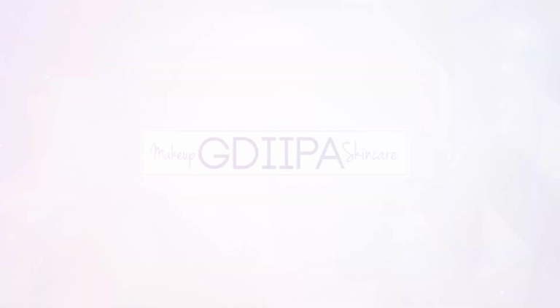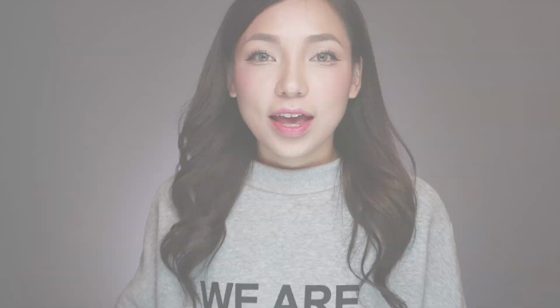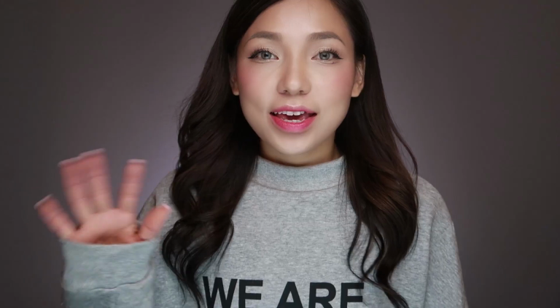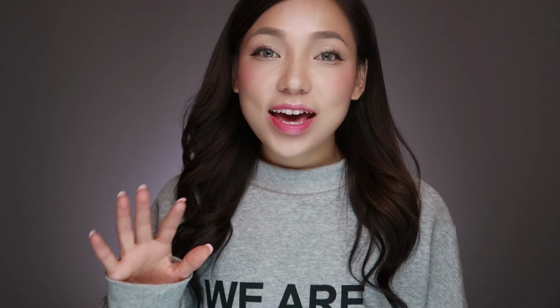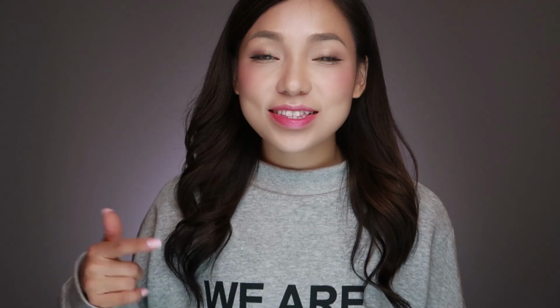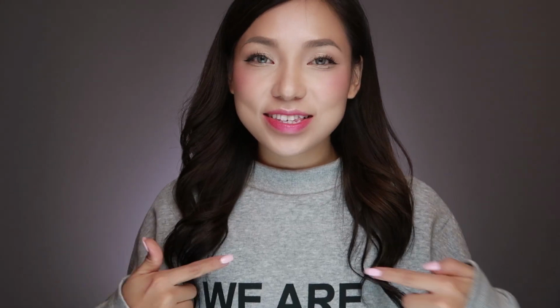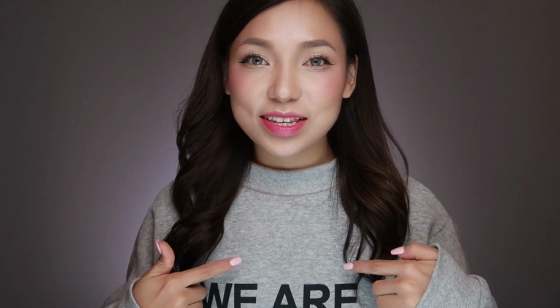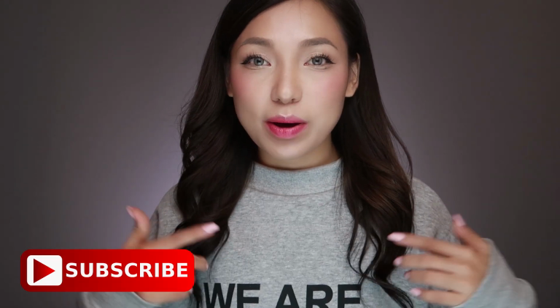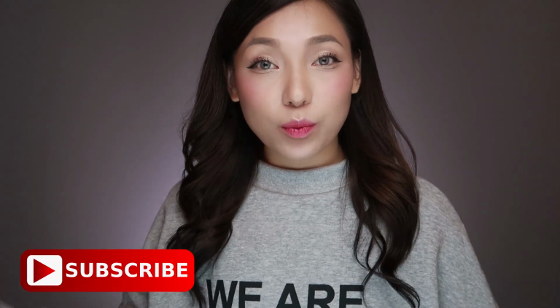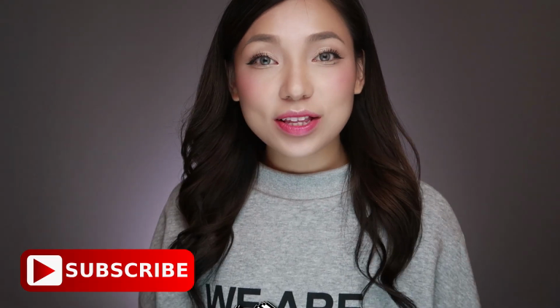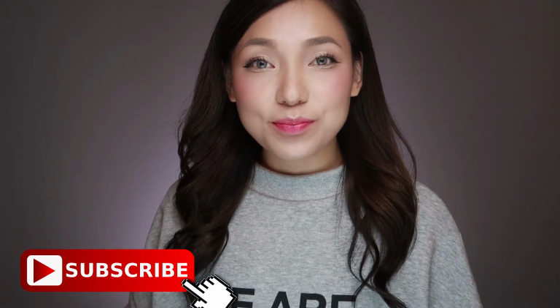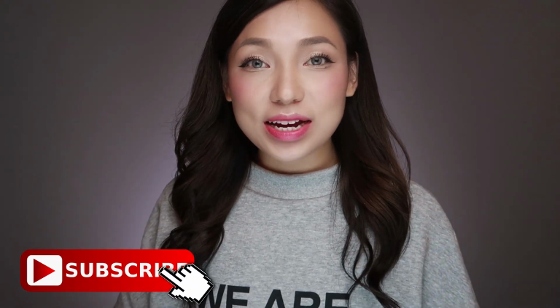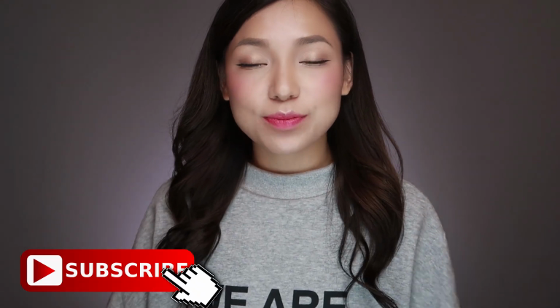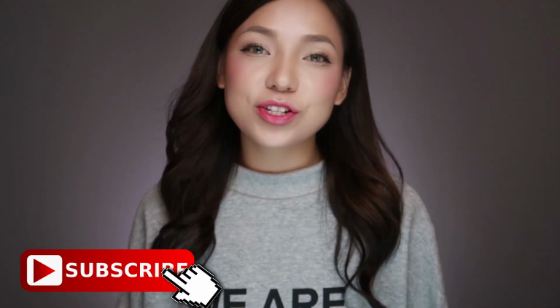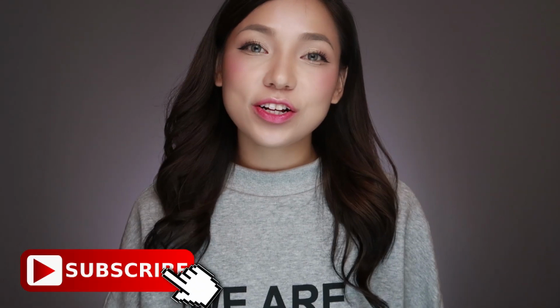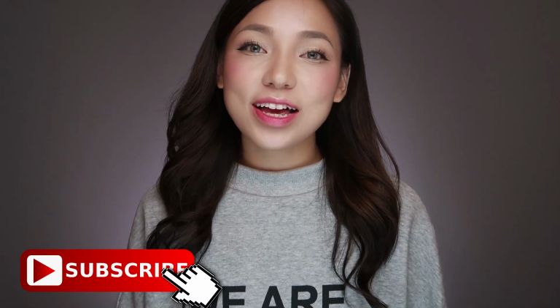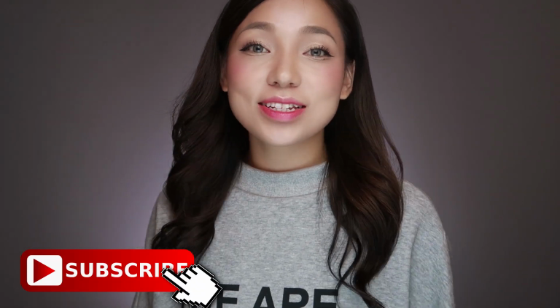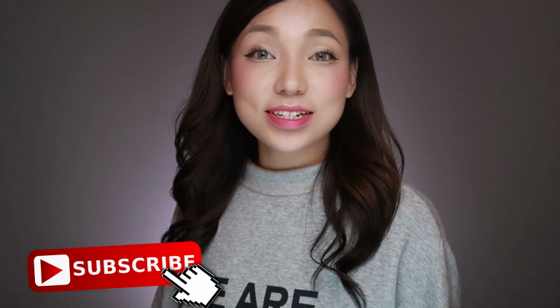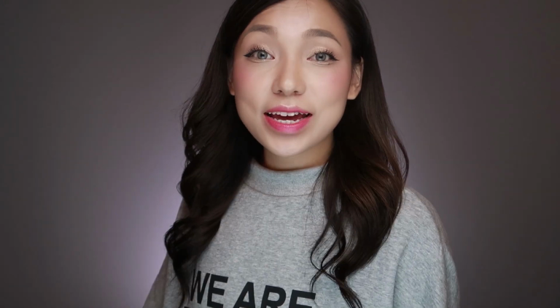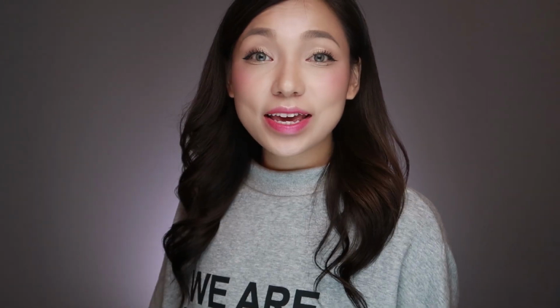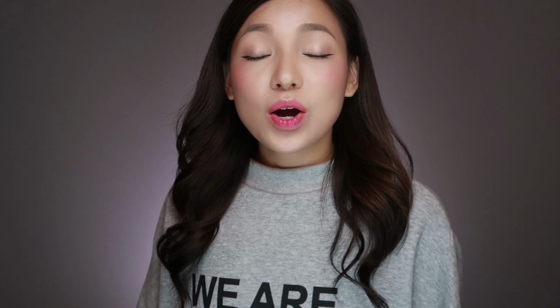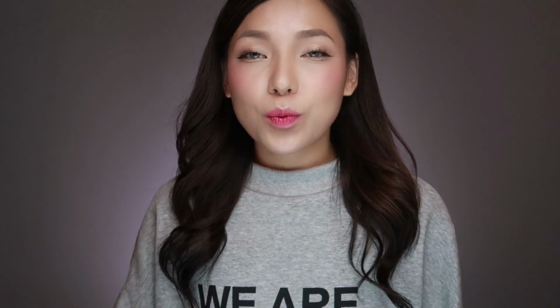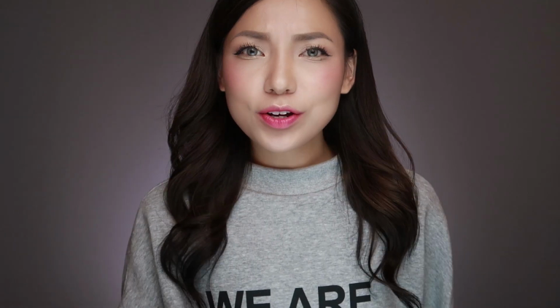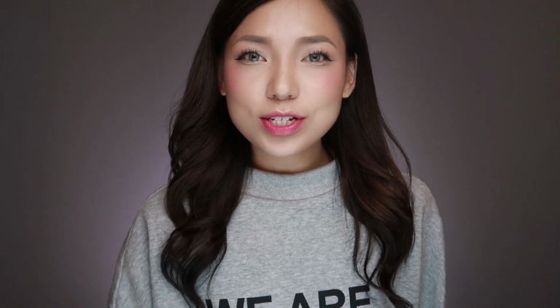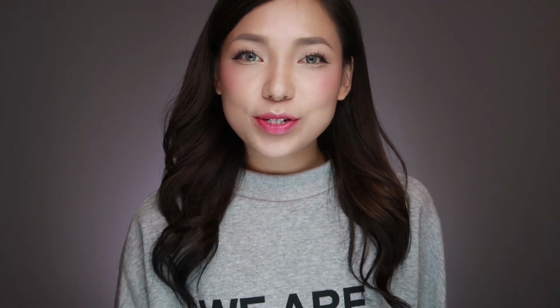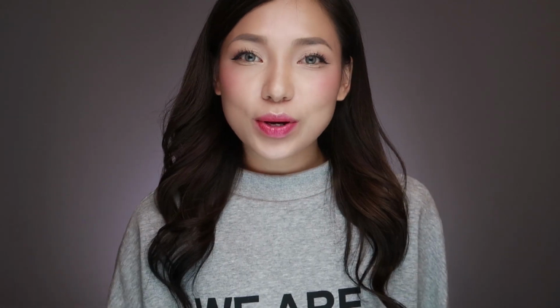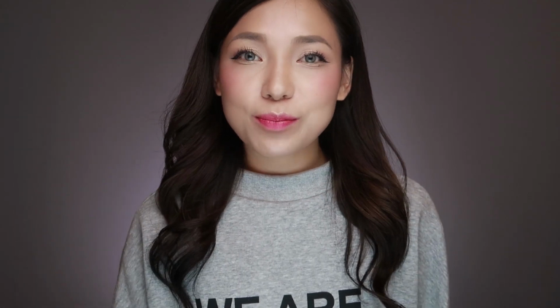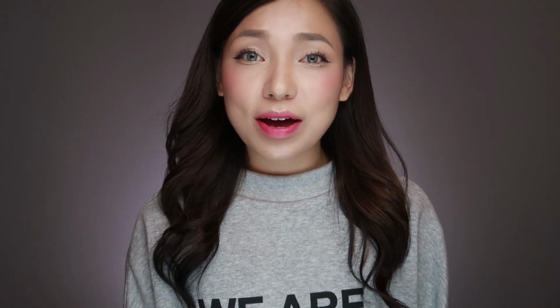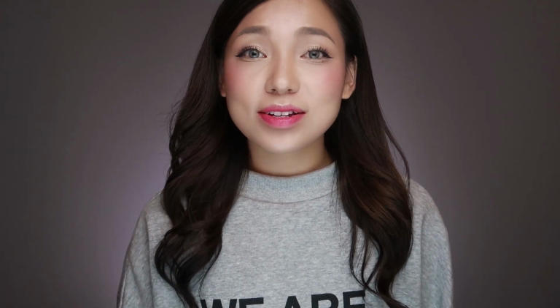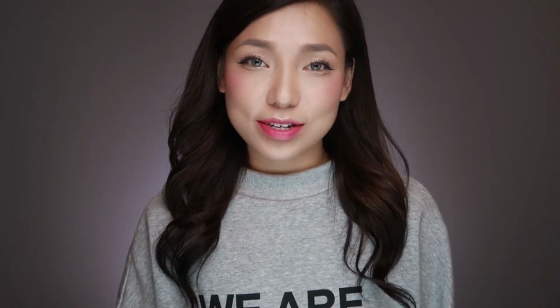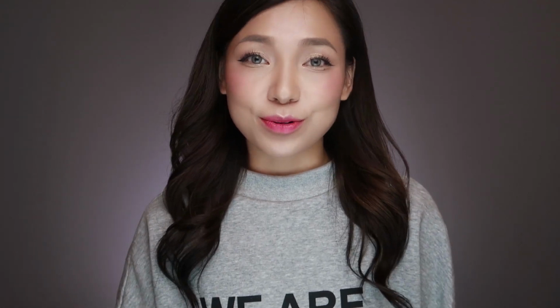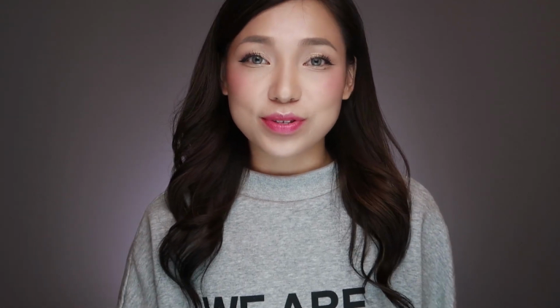Hey guys, this is Sipa. Welcome back to my channel and today we're going to be talking about serums.